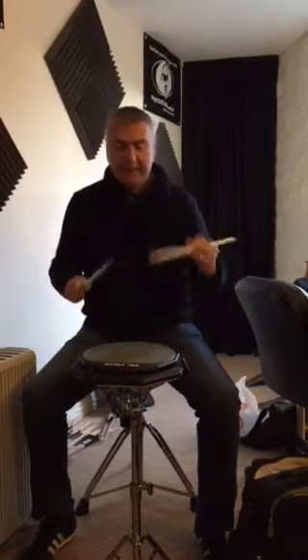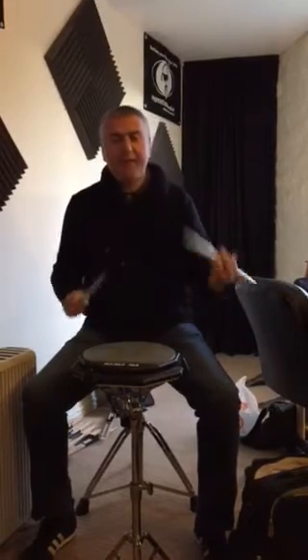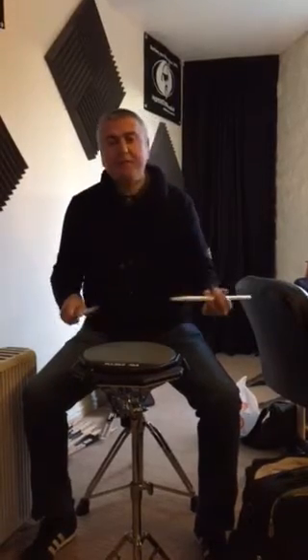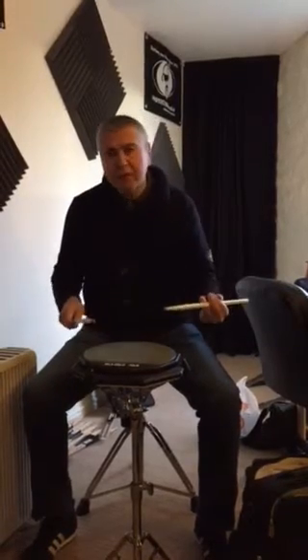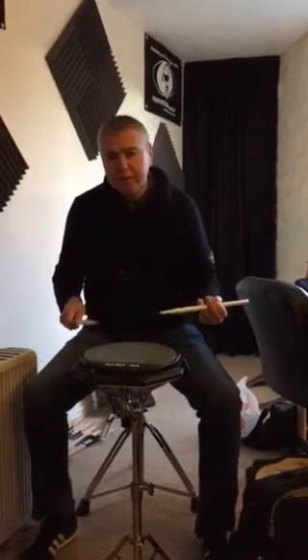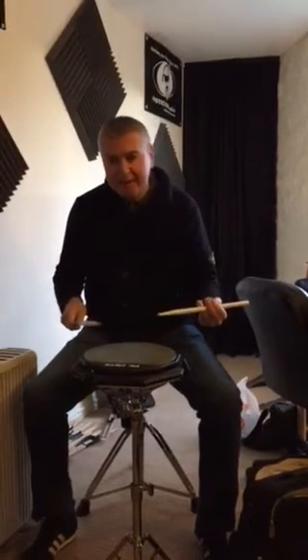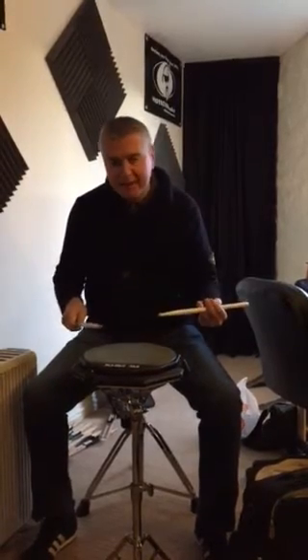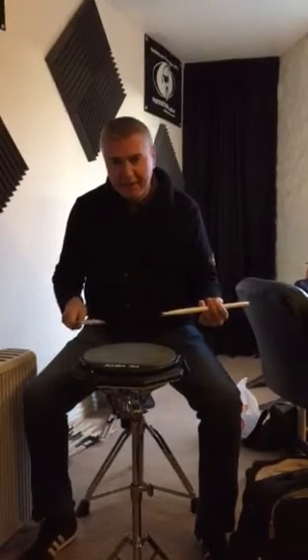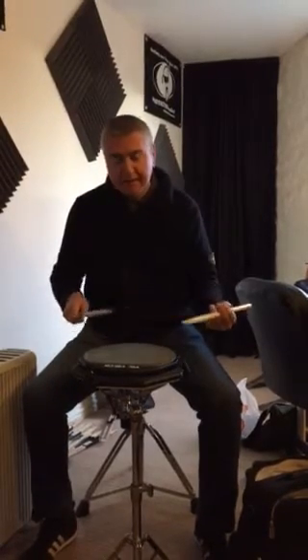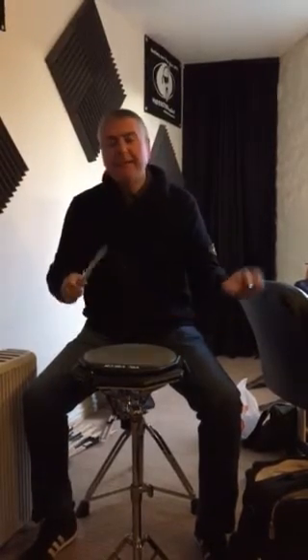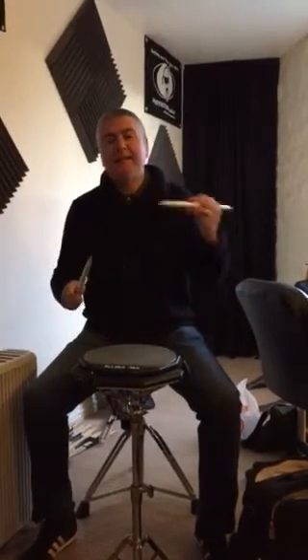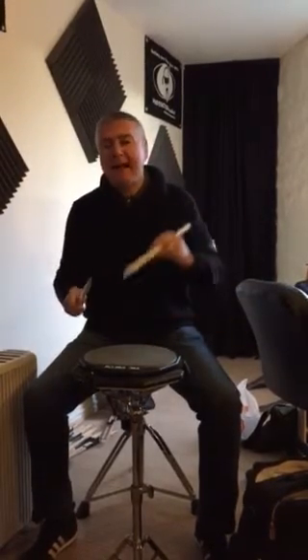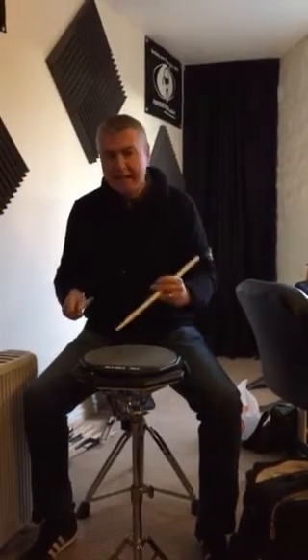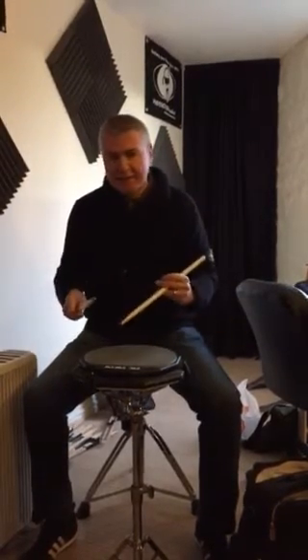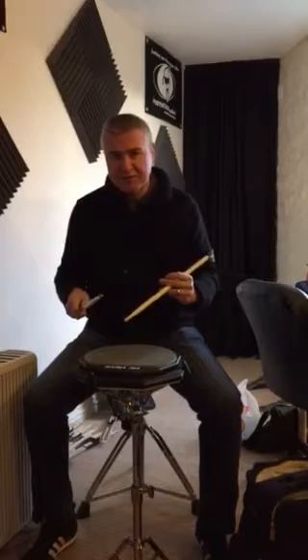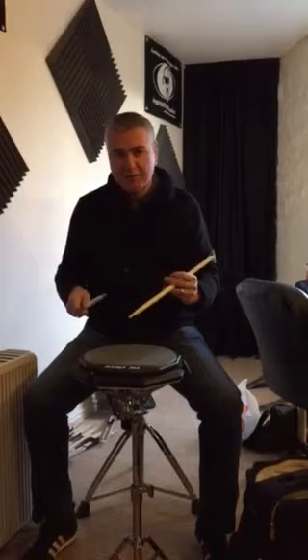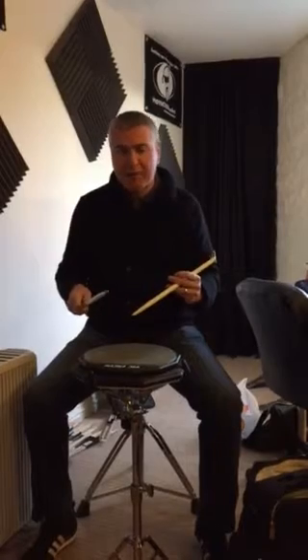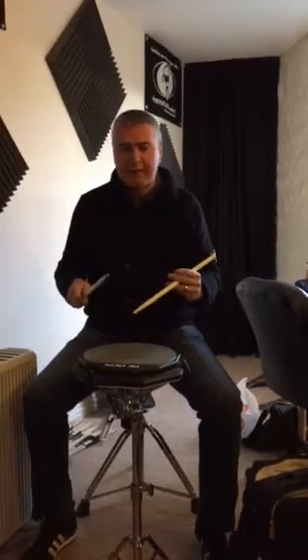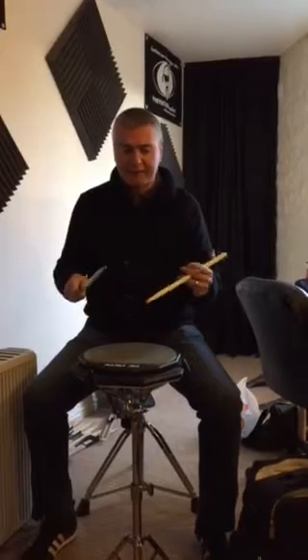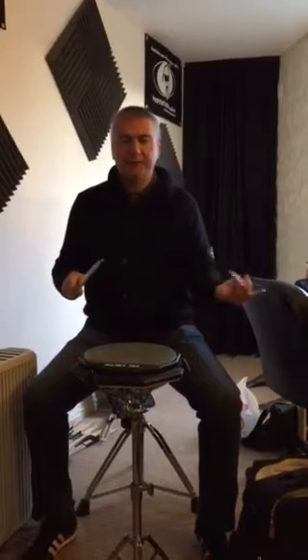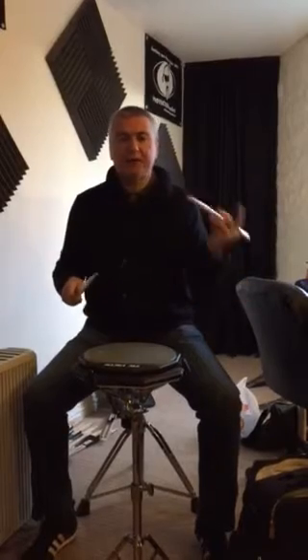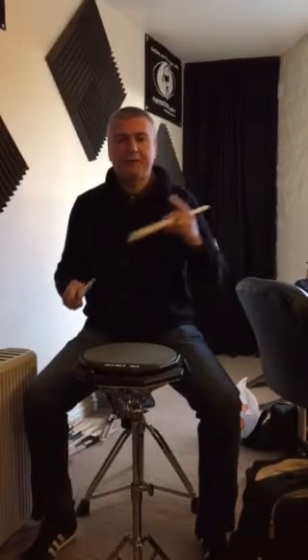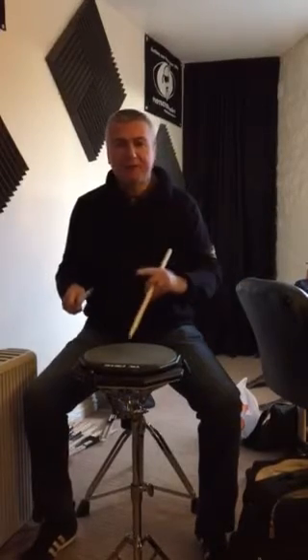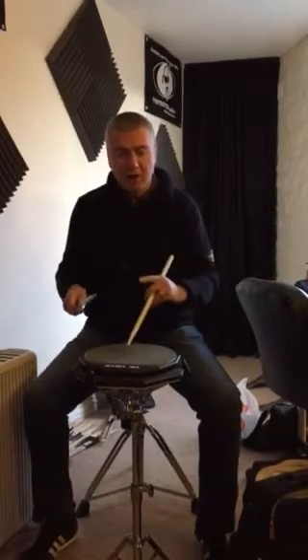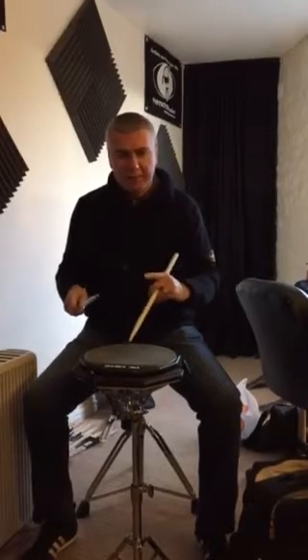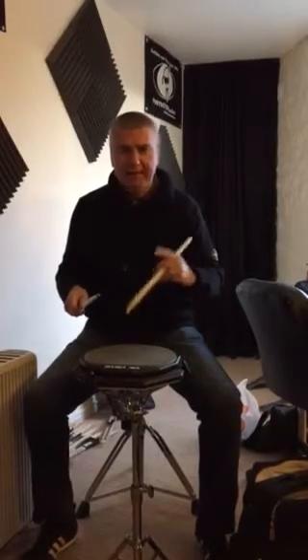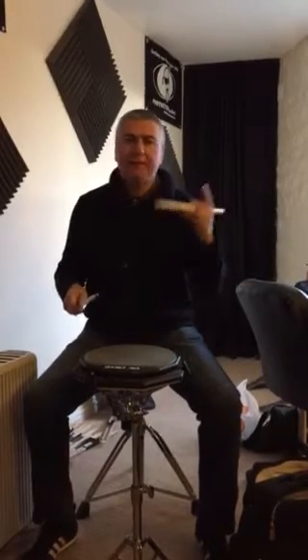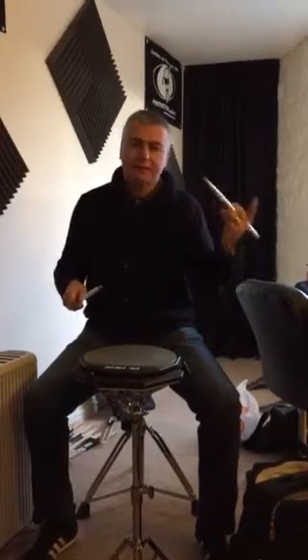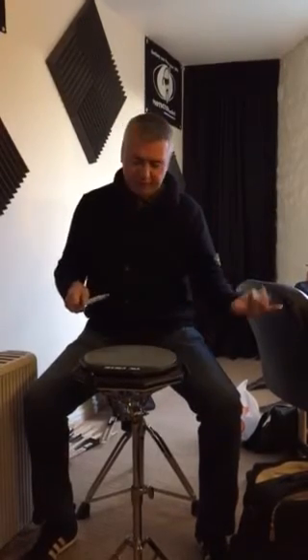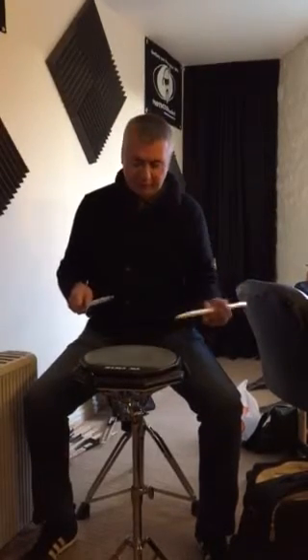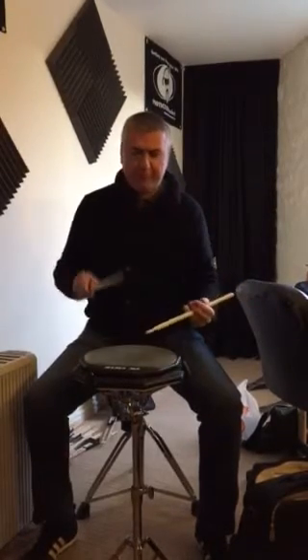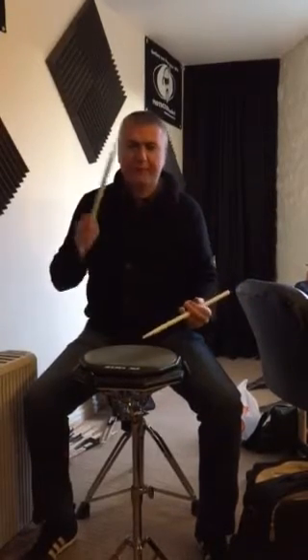If you put them together, then the accents on the paradiddle go from an onbeat to an offbeat.